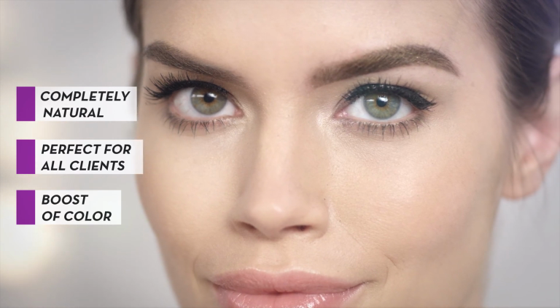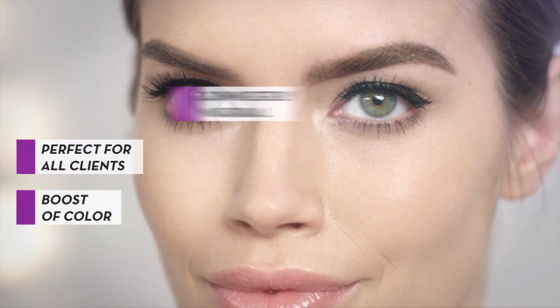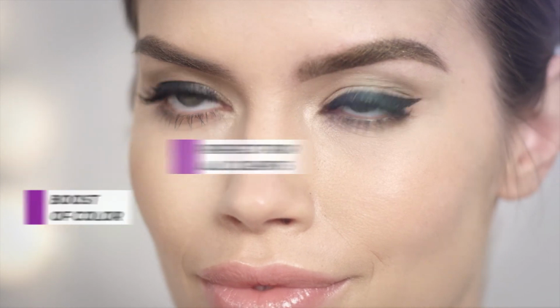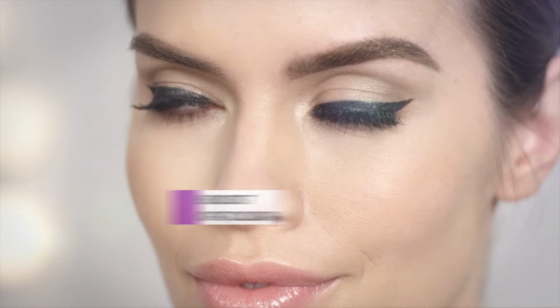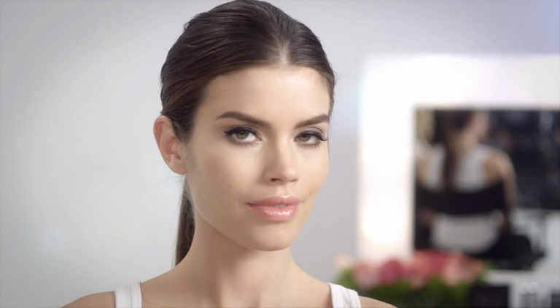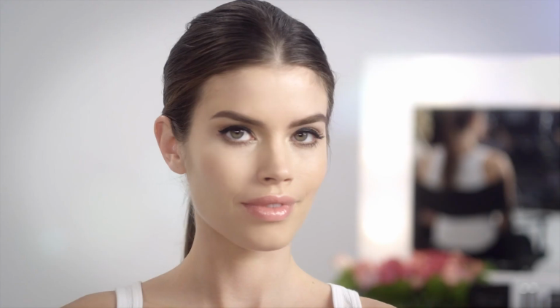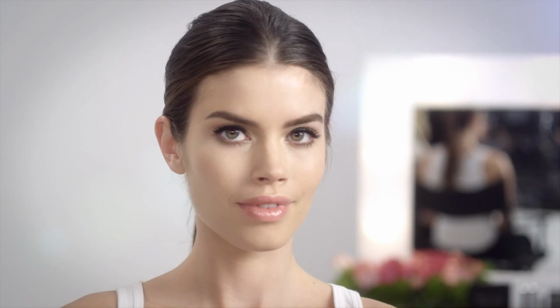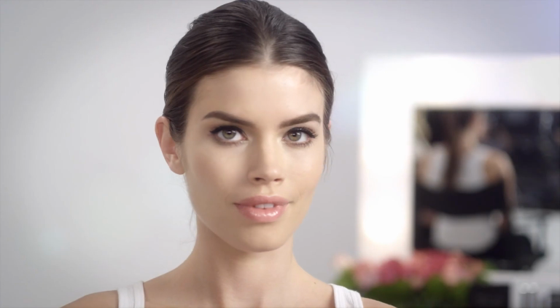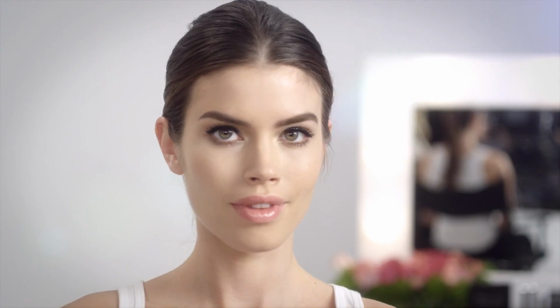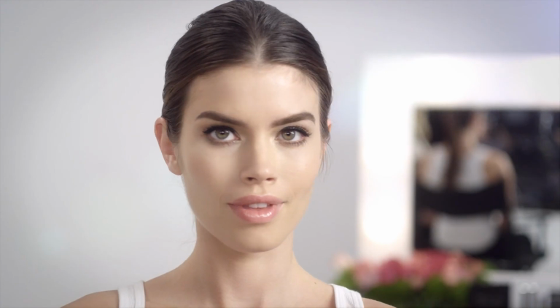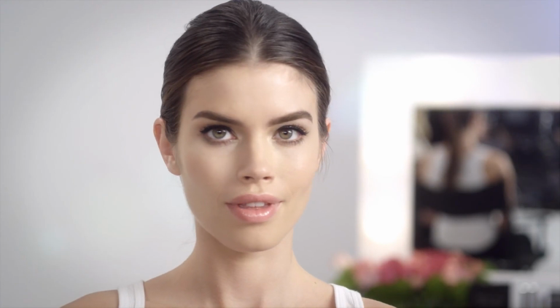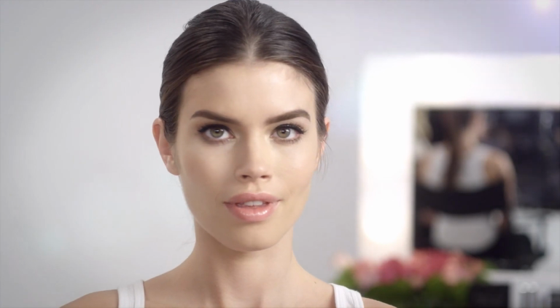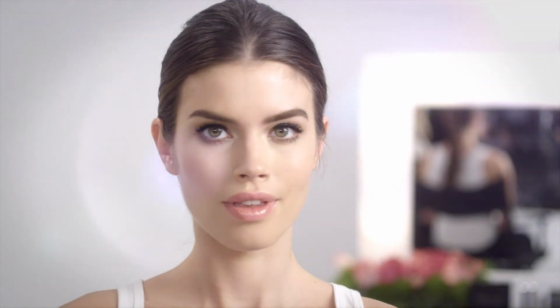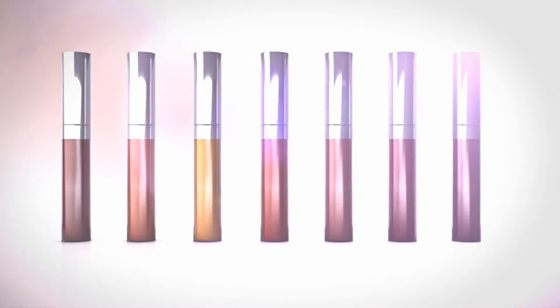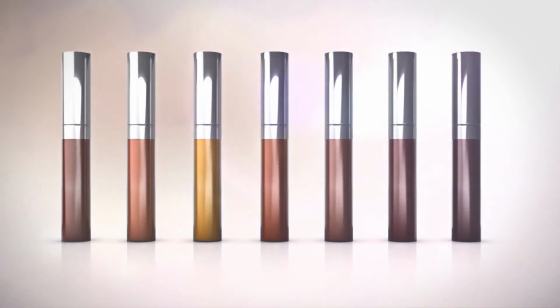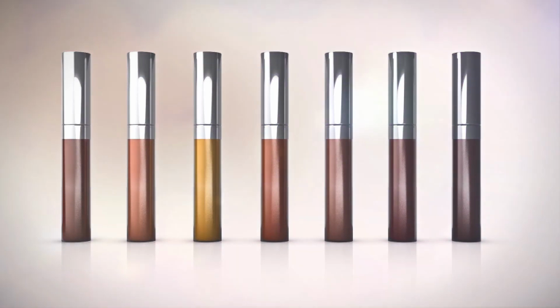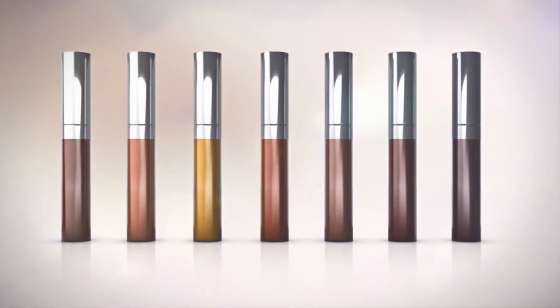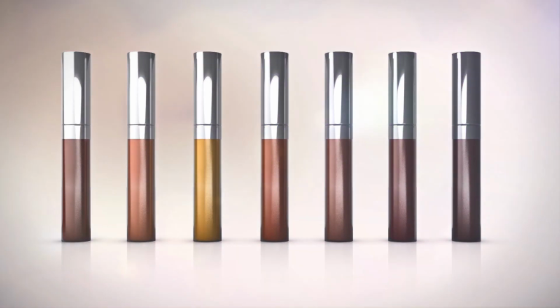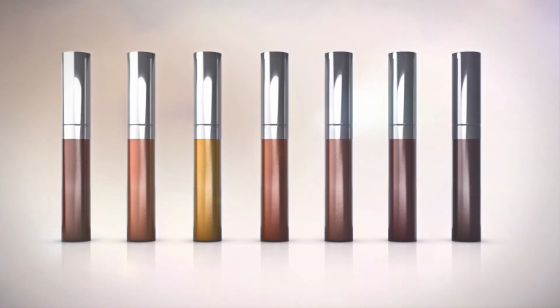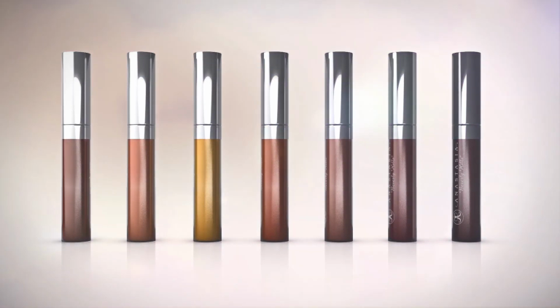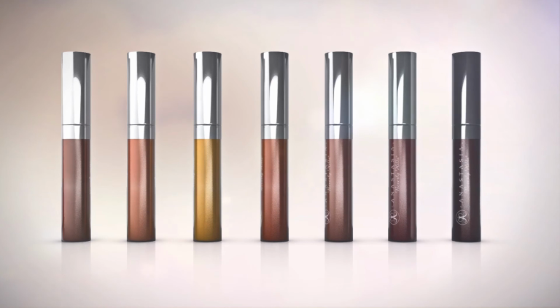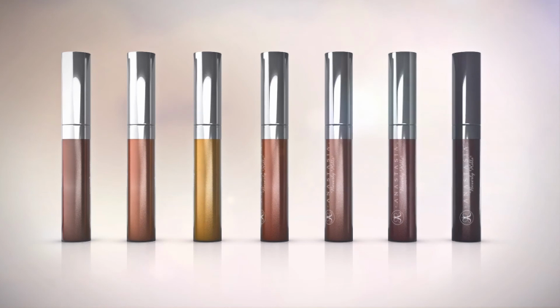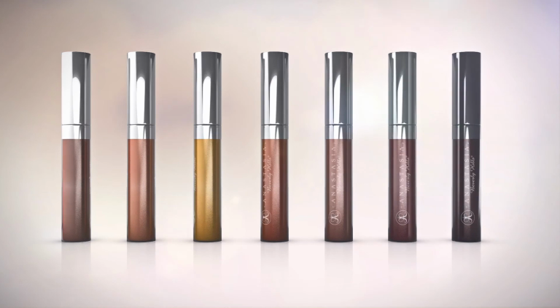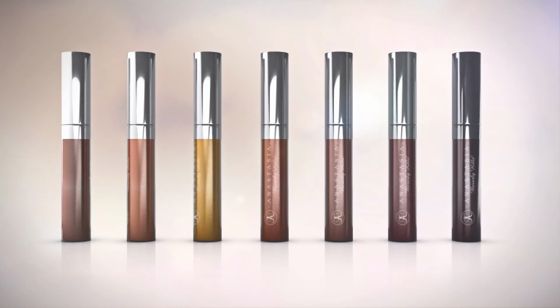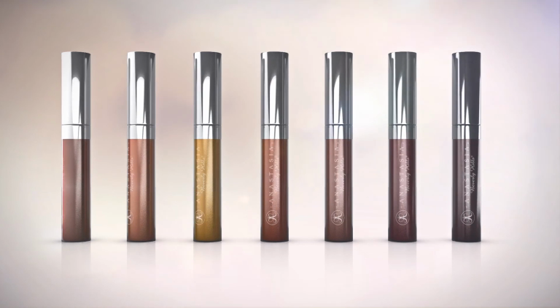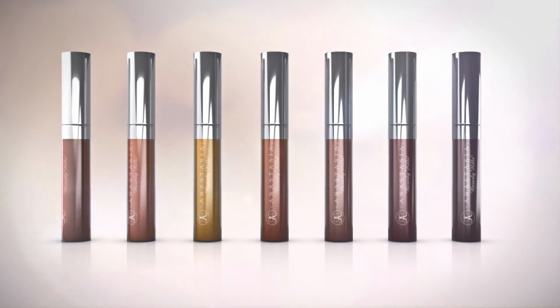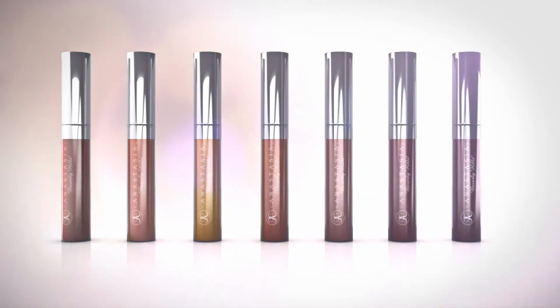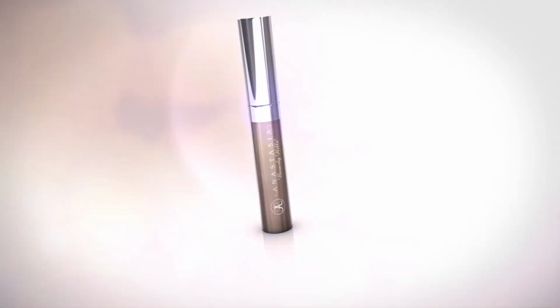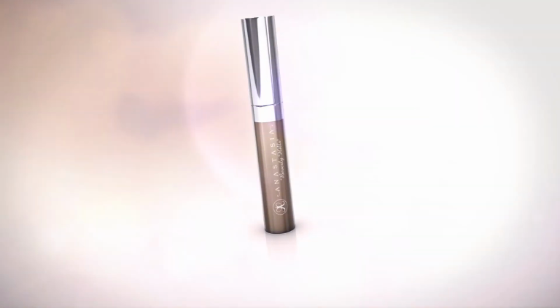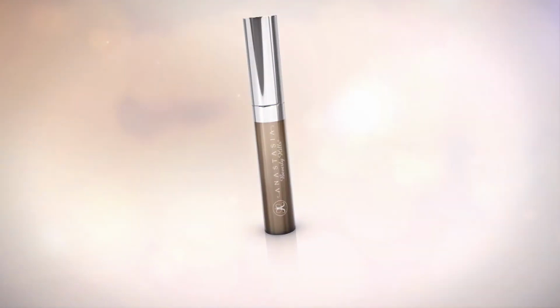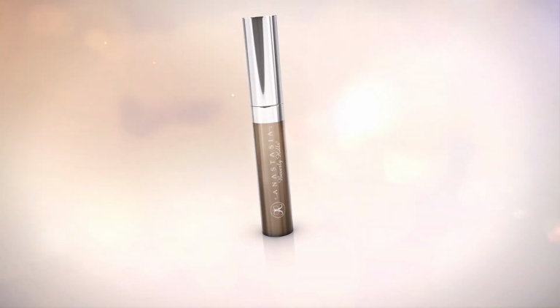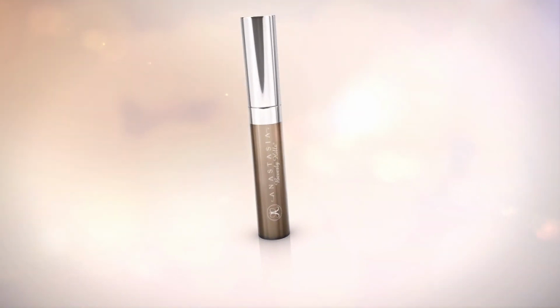Both over-tweezed and naturally full brows can benefit from an extra boost of color and dimension.